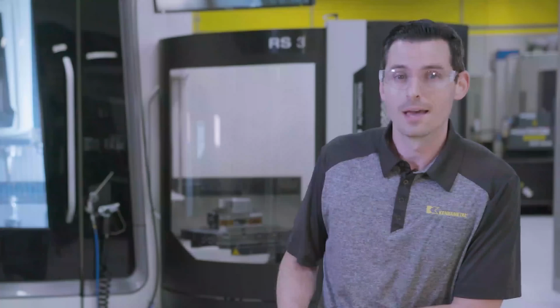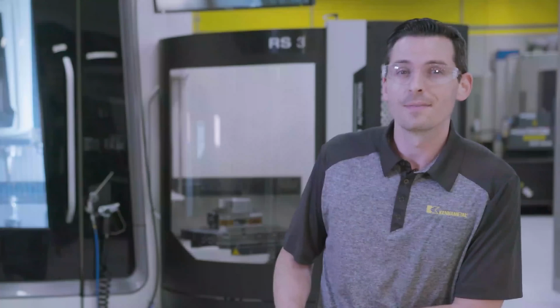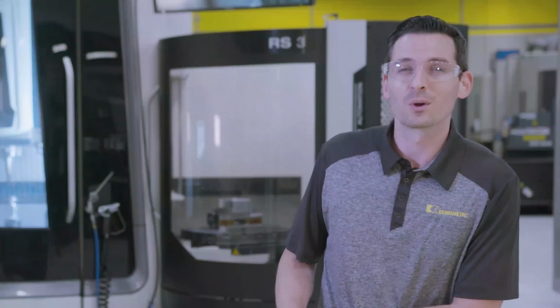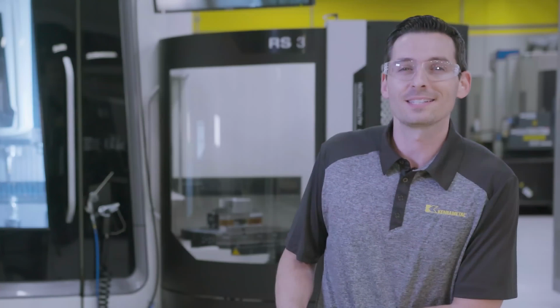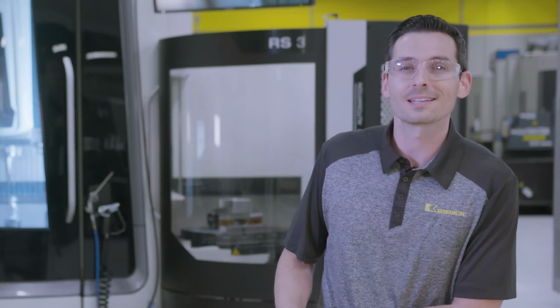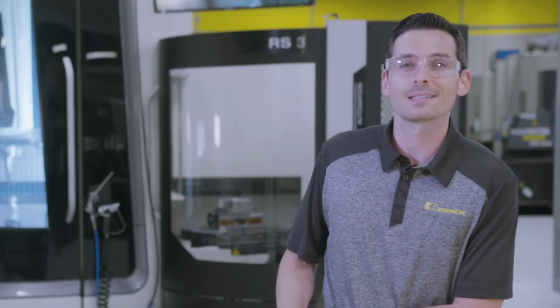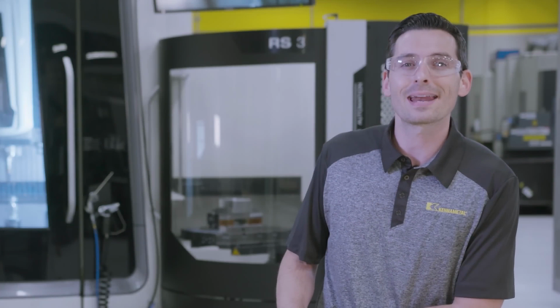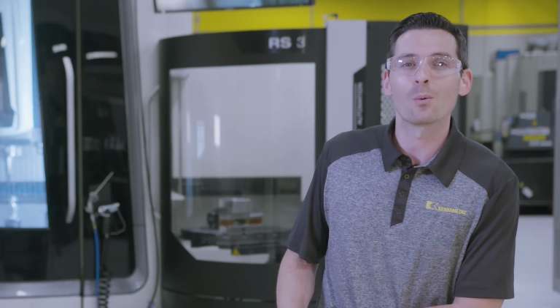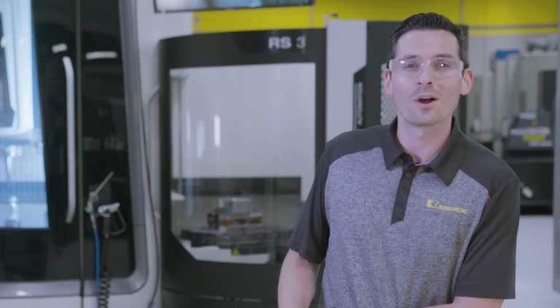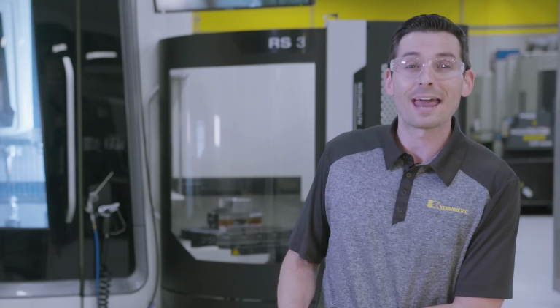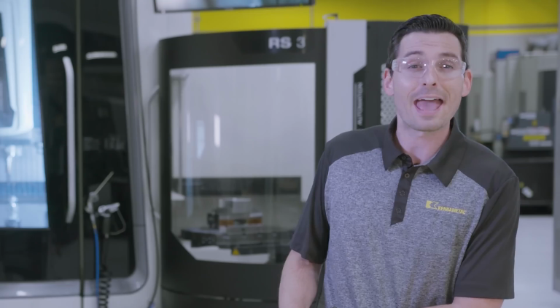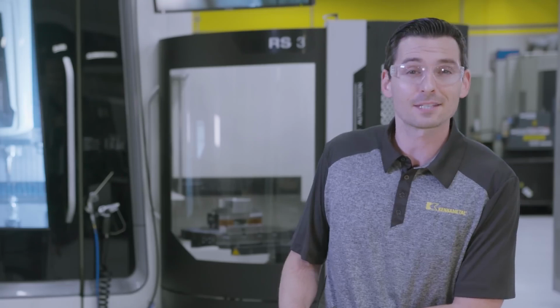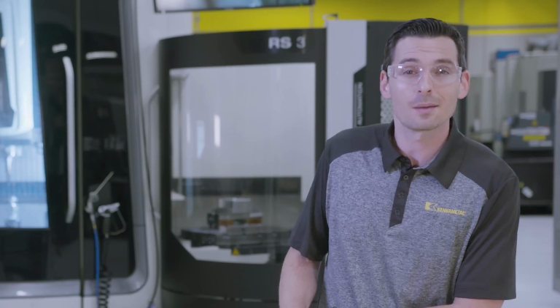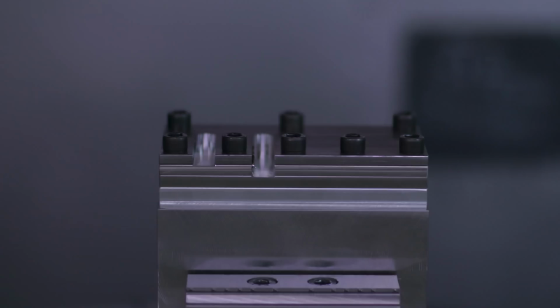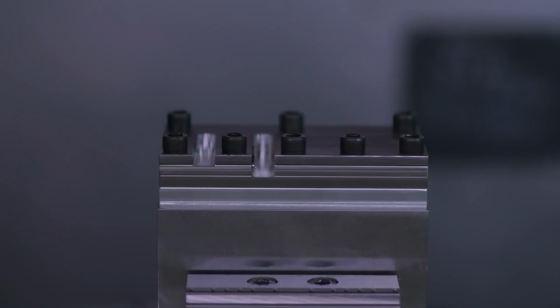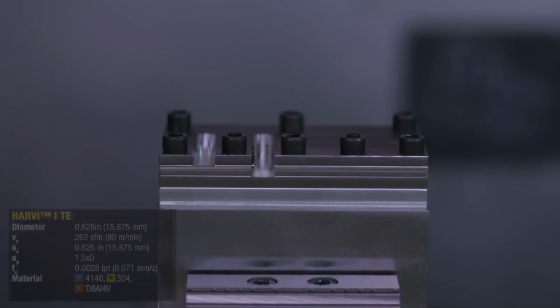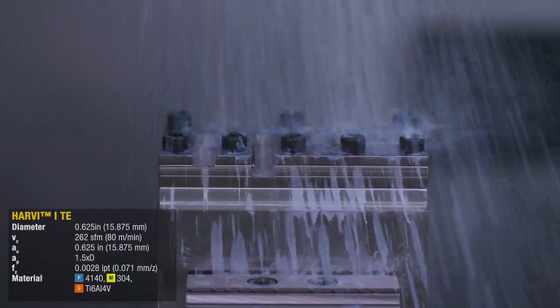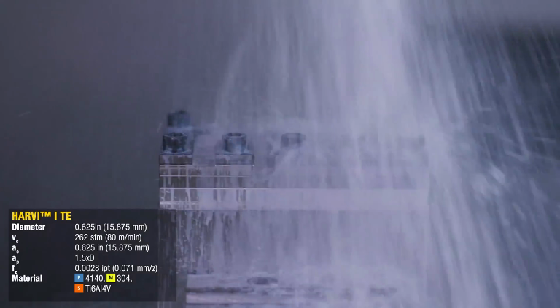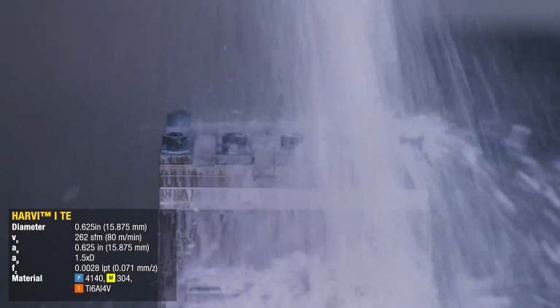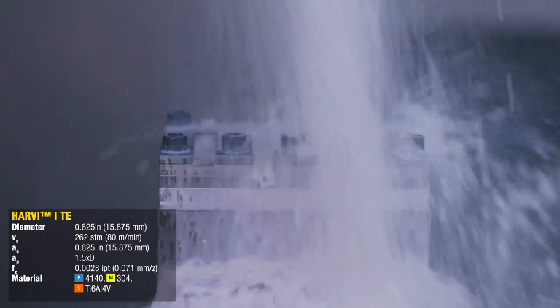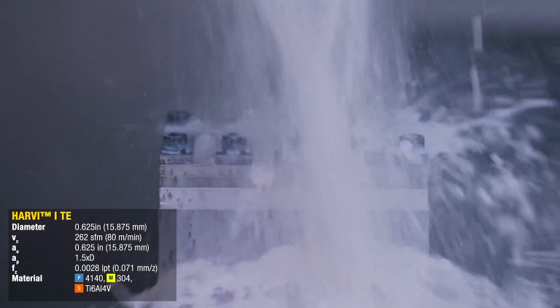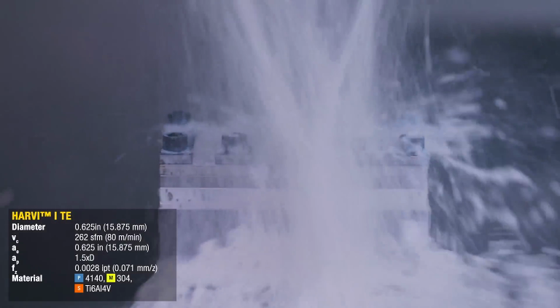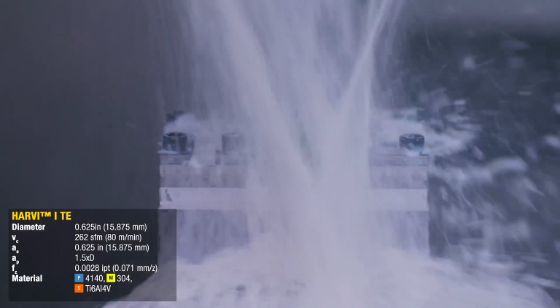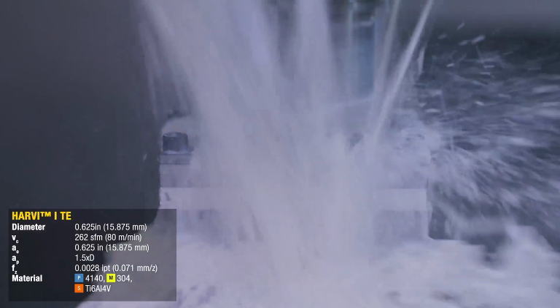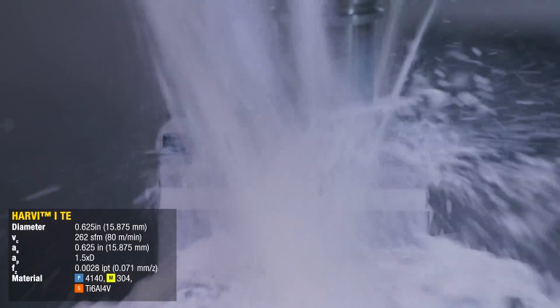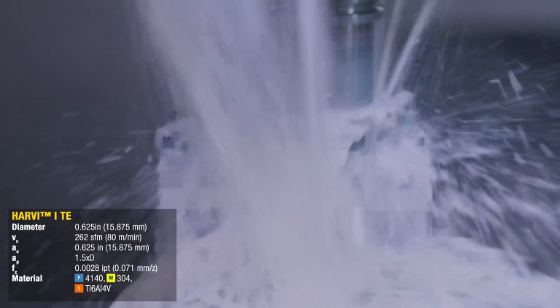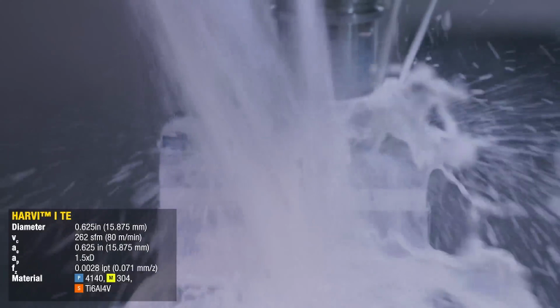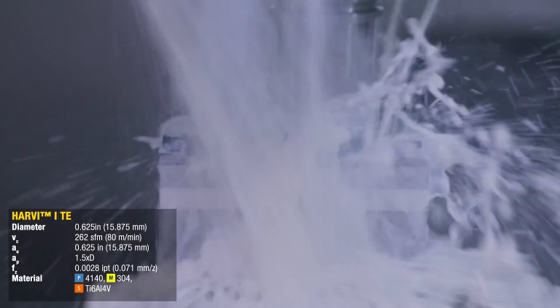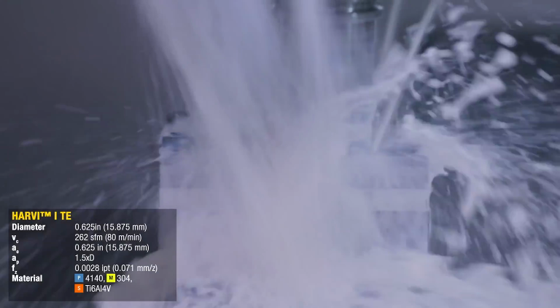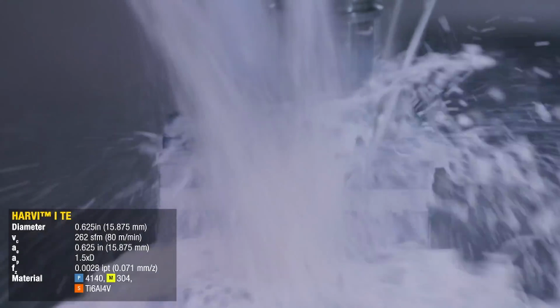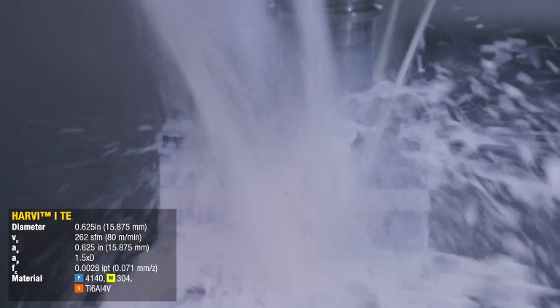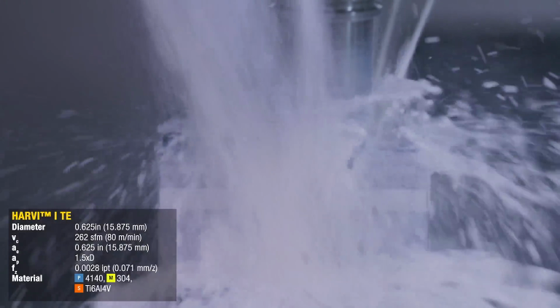Then we're going to take a slot at one and a half times the diameter in the steel, stainless steel, and titanium.